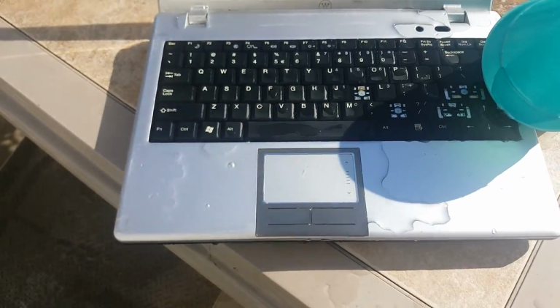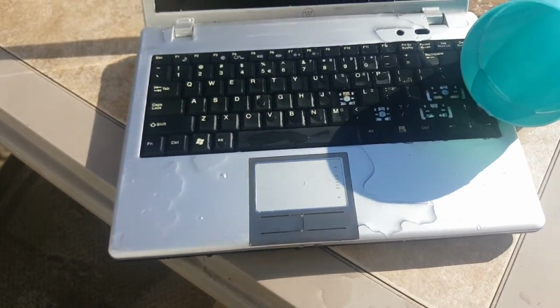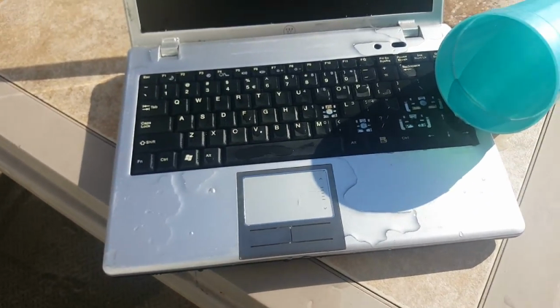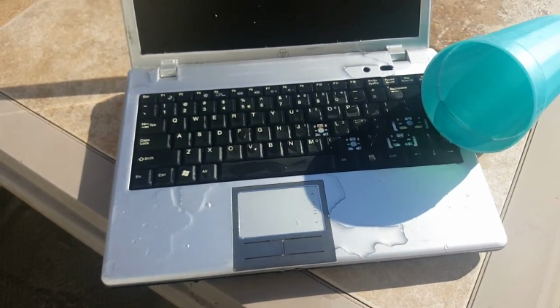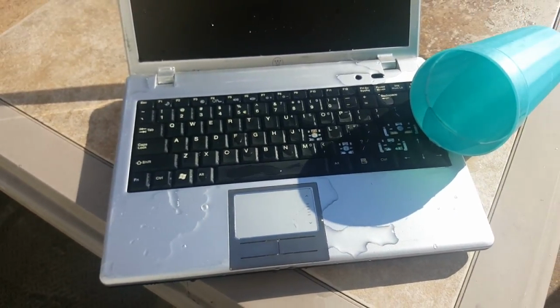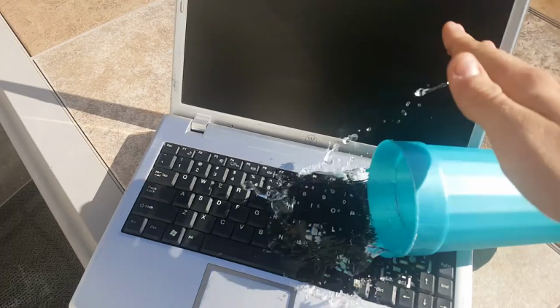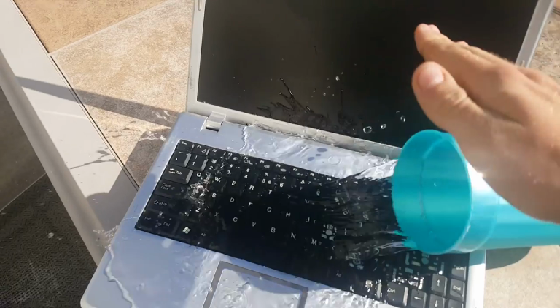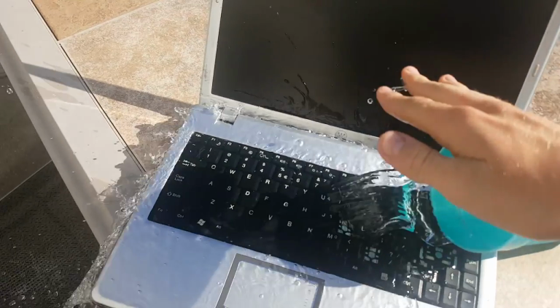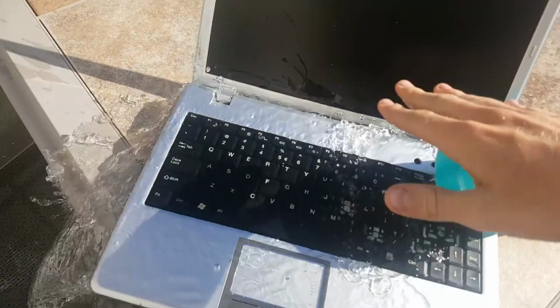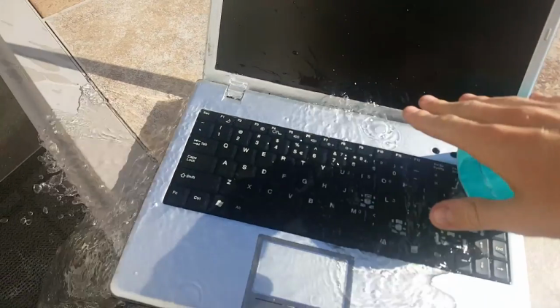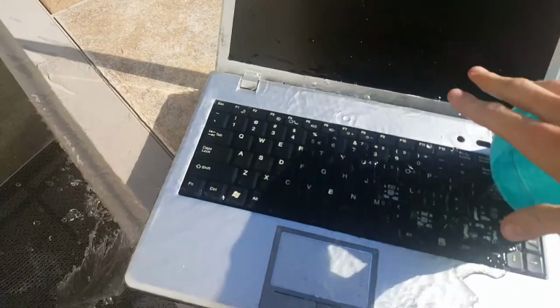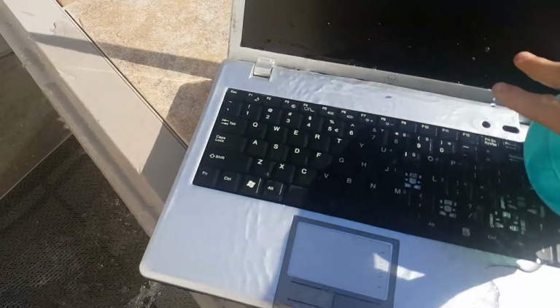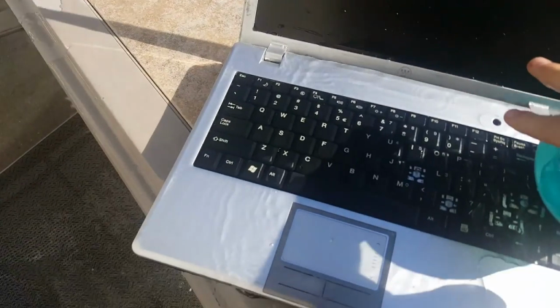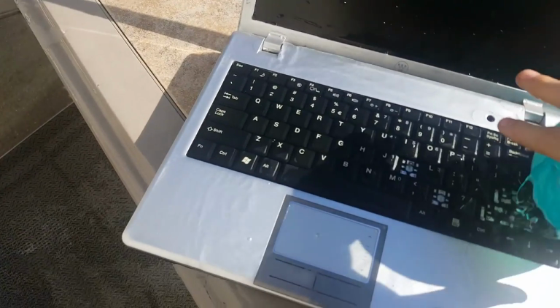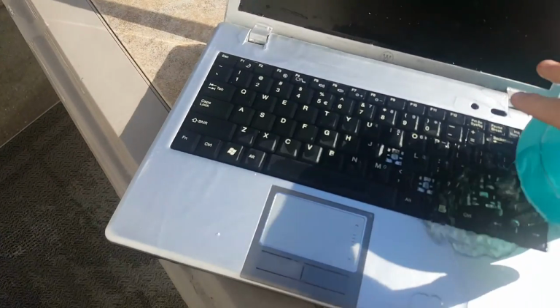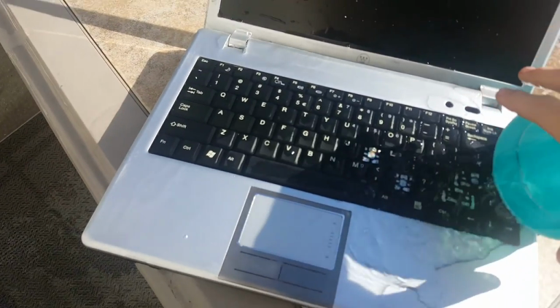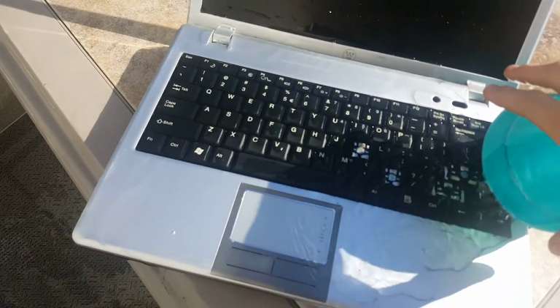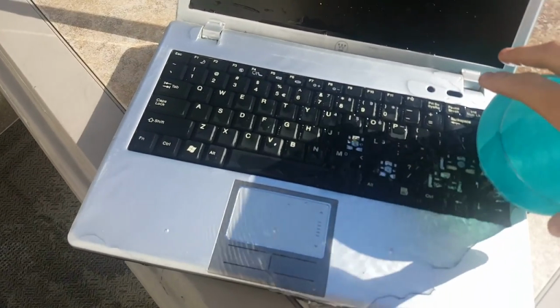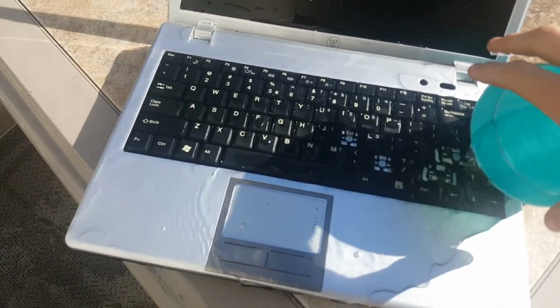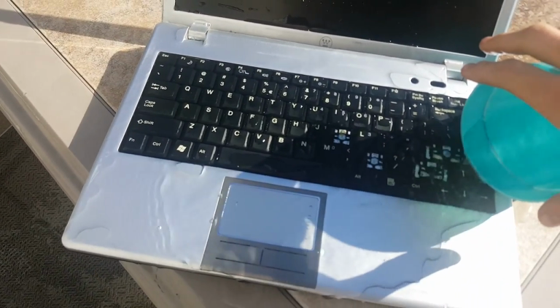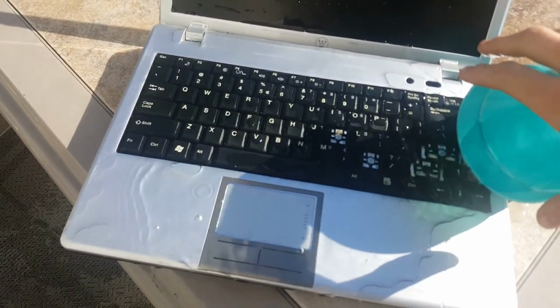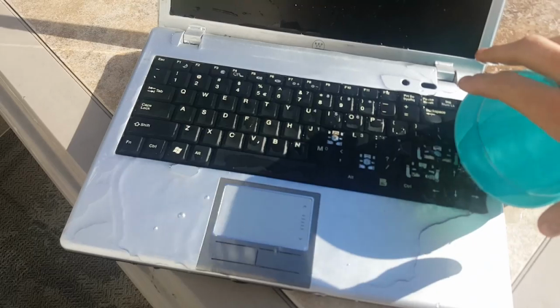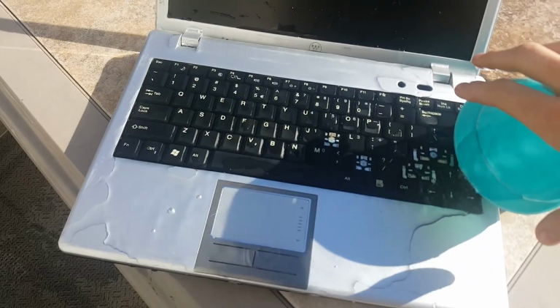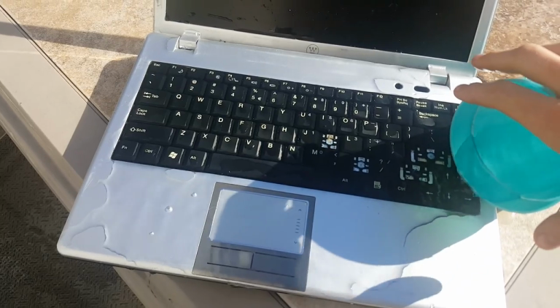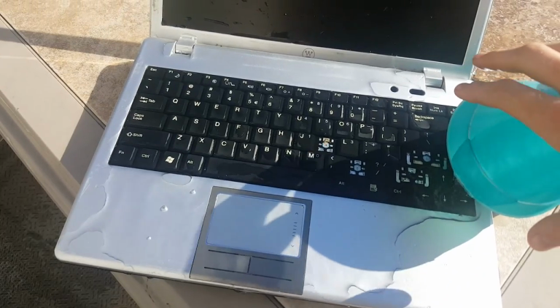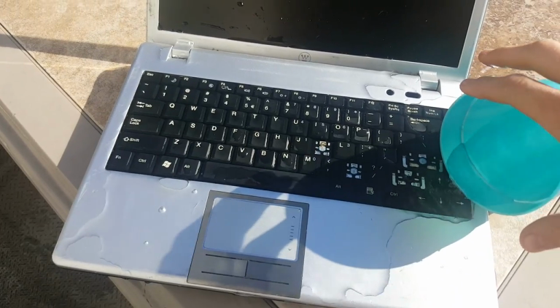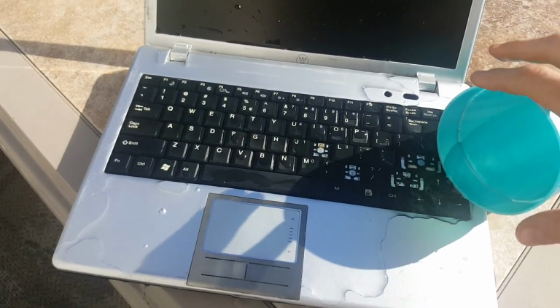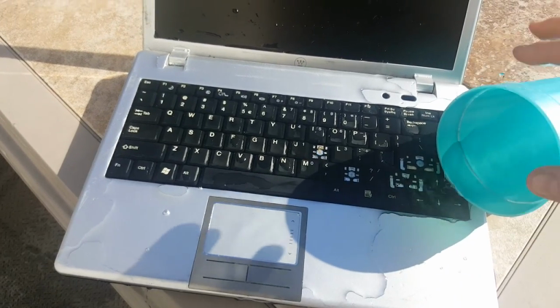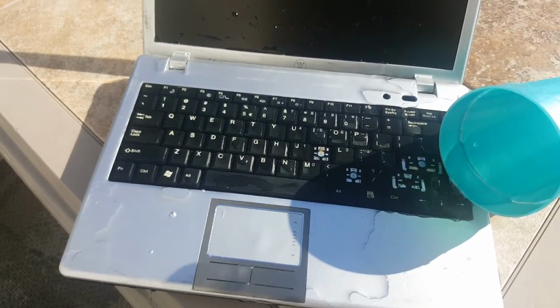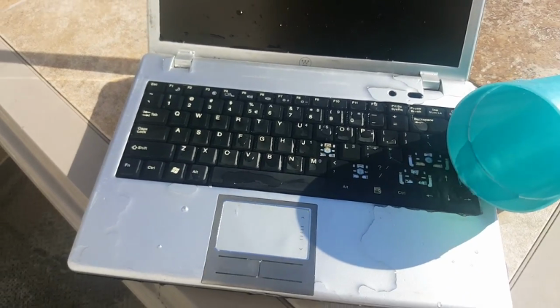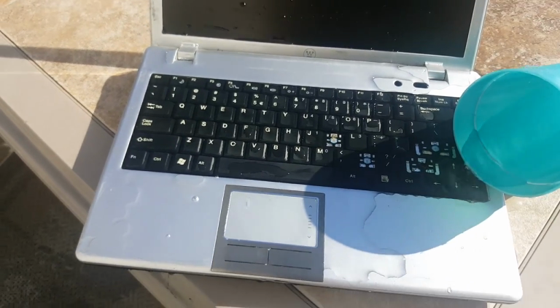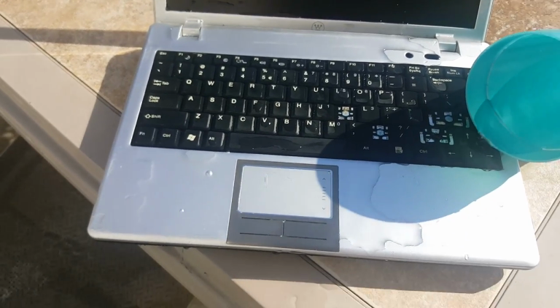What is up guys, today I'll be showing you how you can fix your broken laptop after spilling water on it.